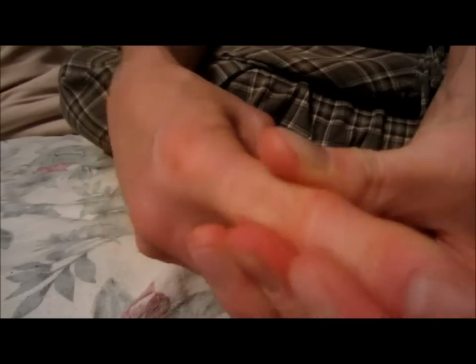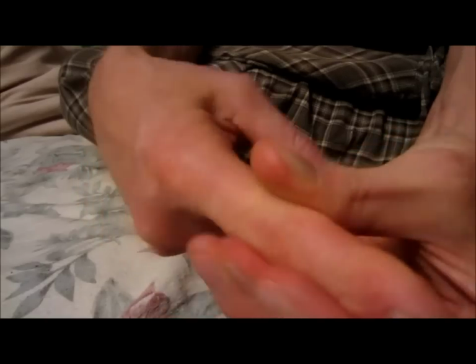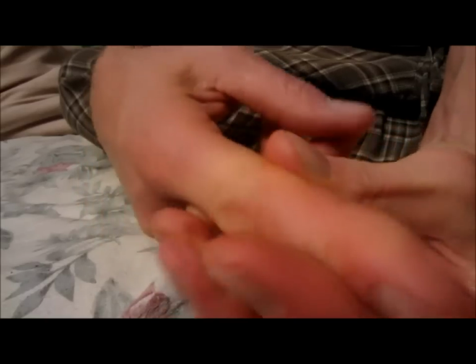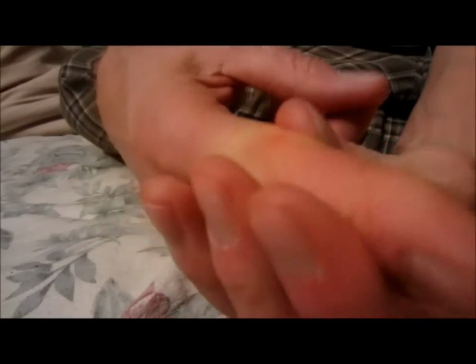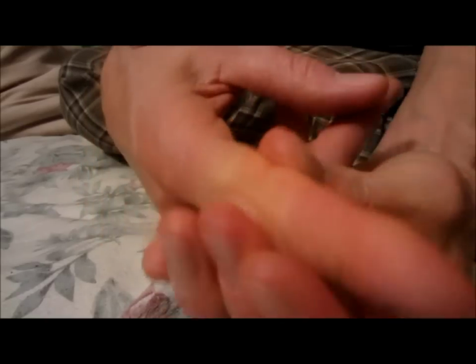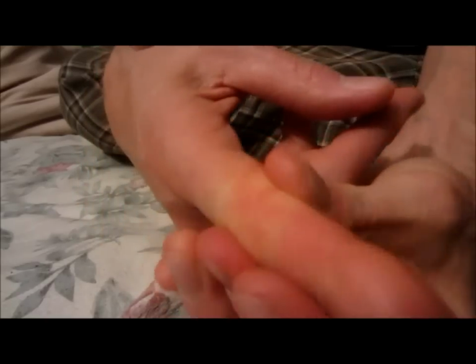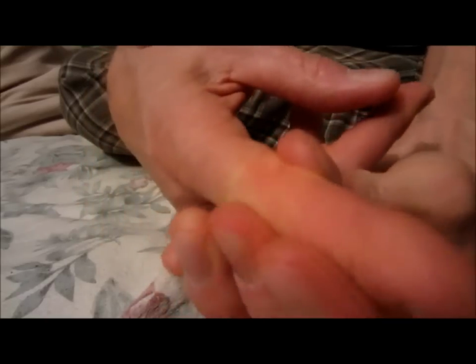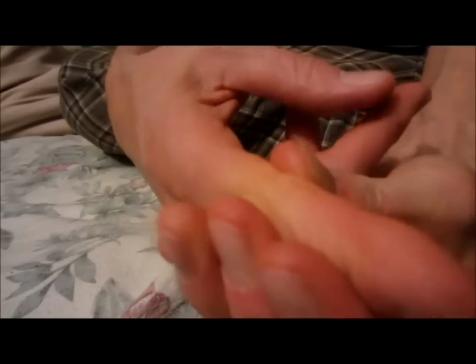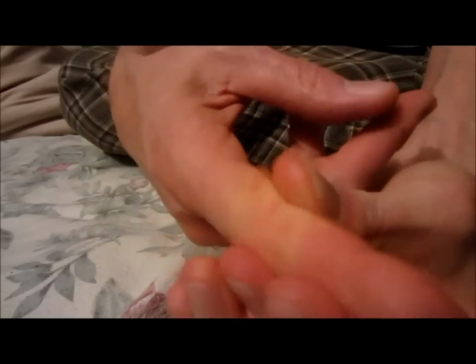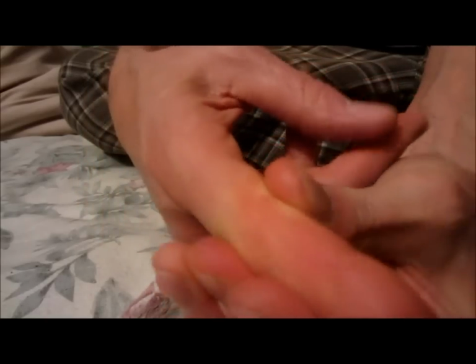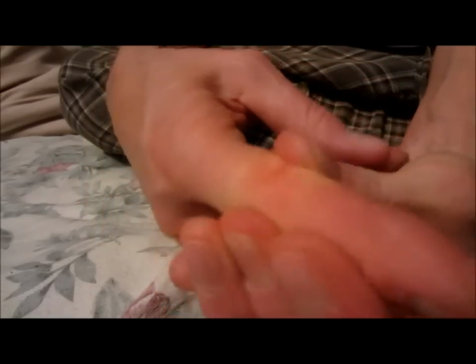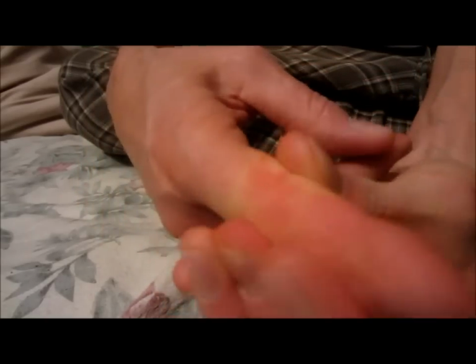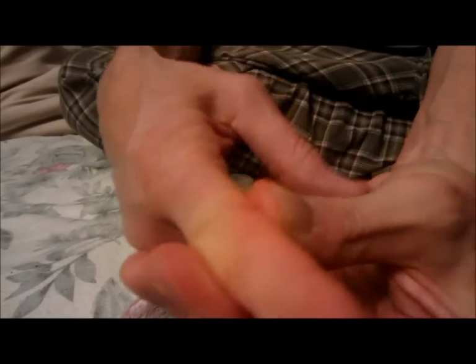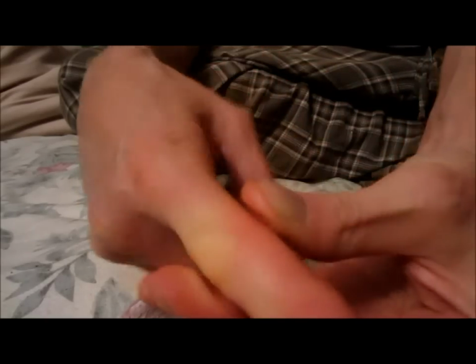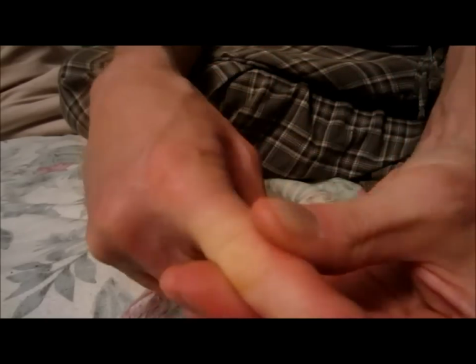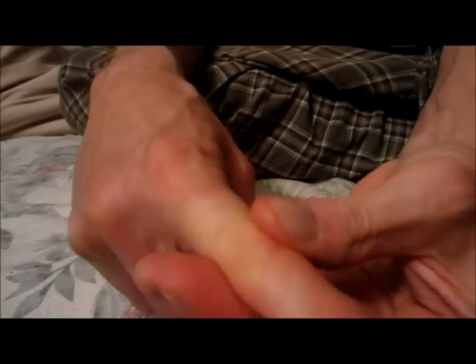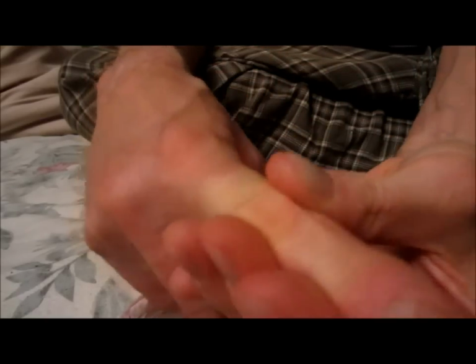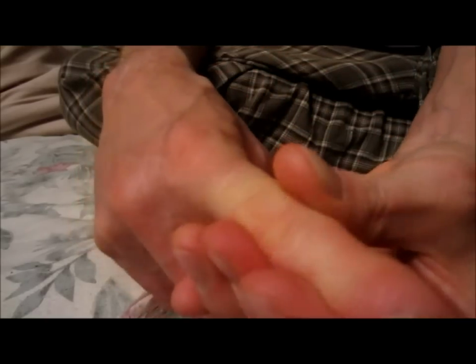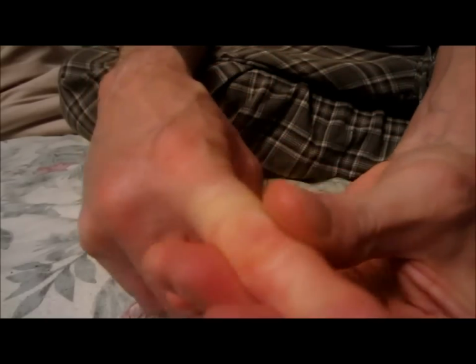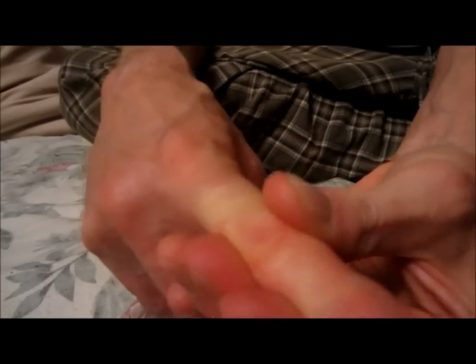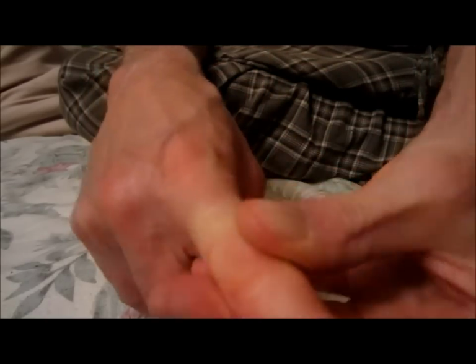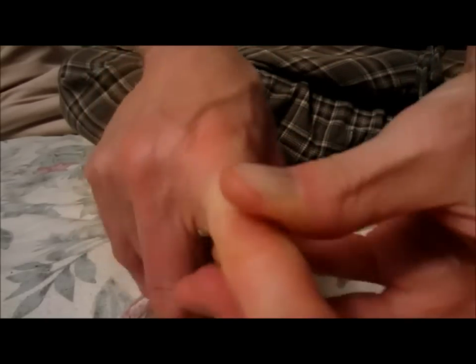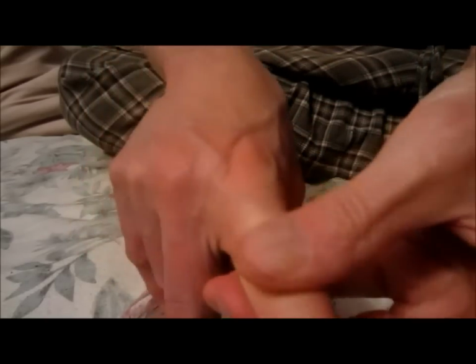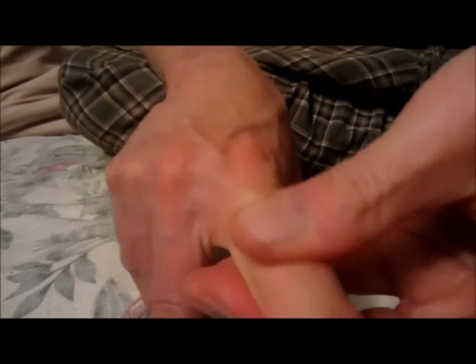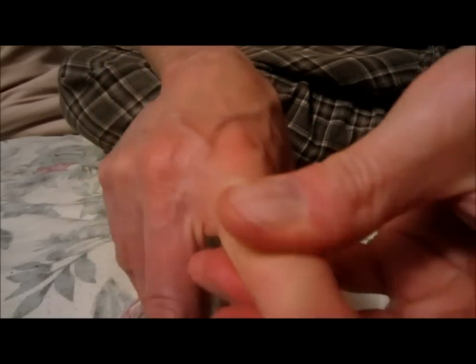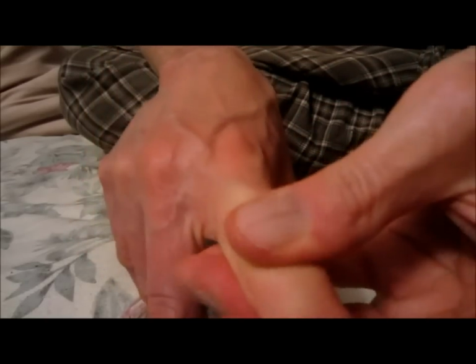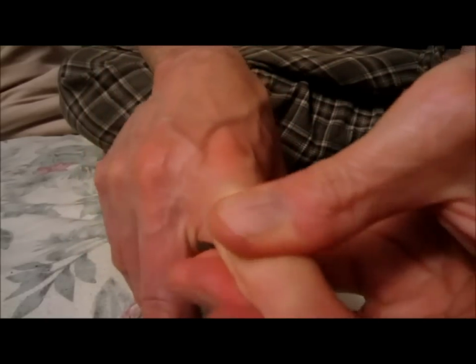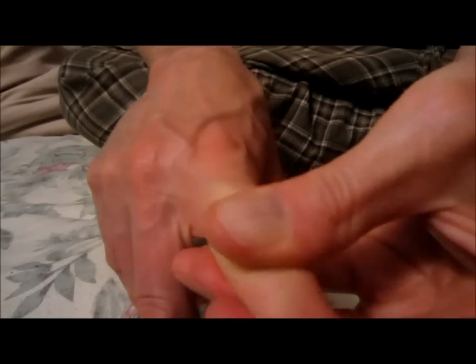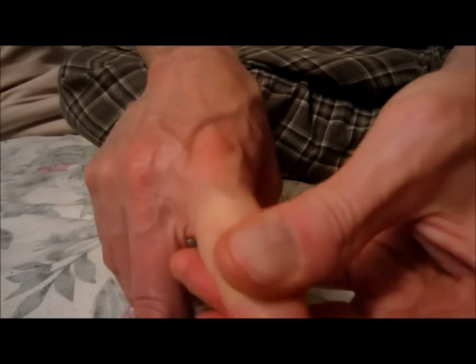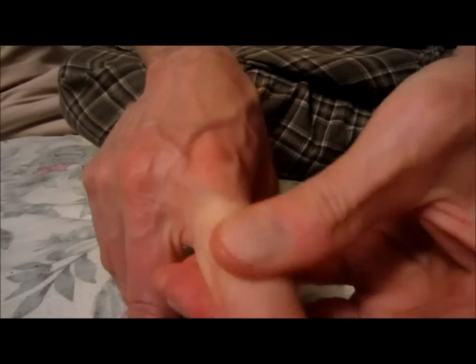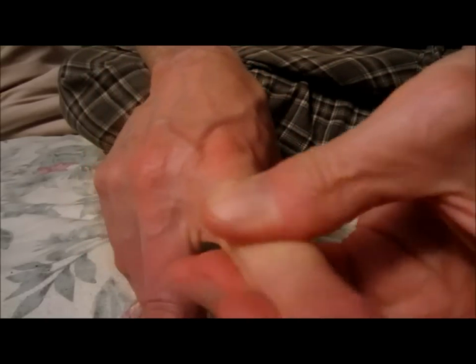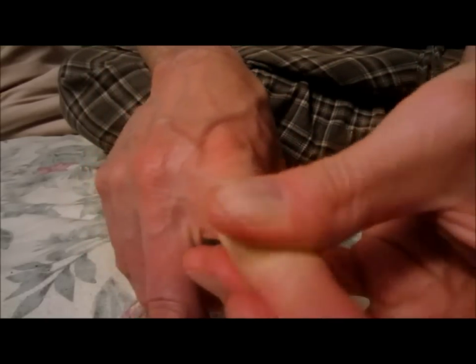You'll know if you're doing it right because it'll hurt so good.